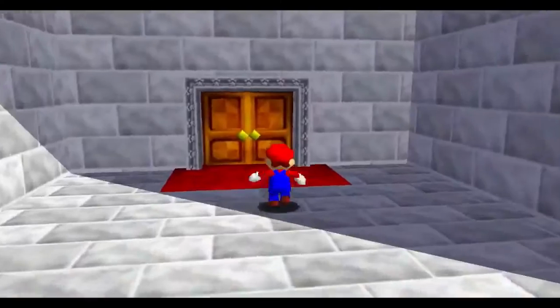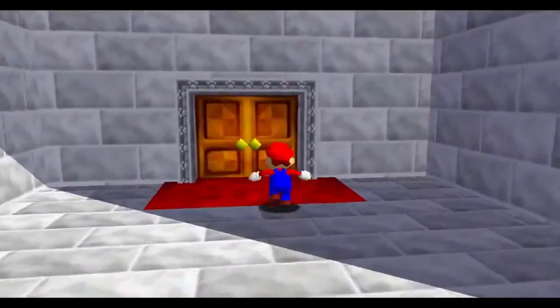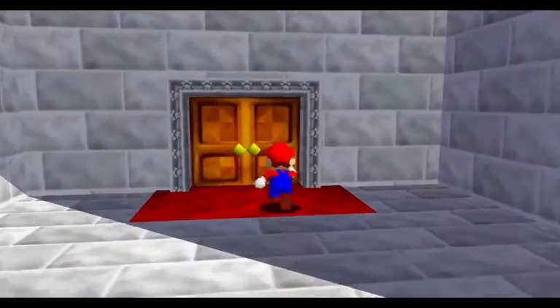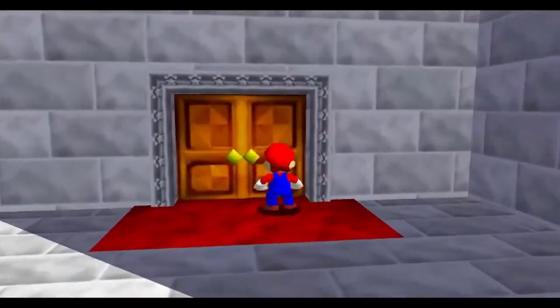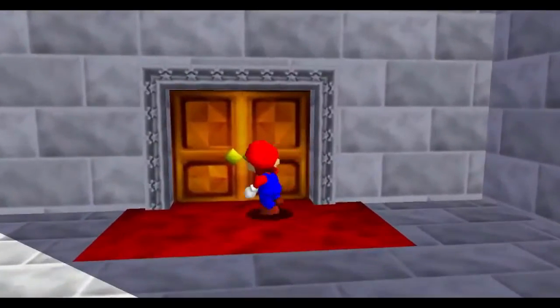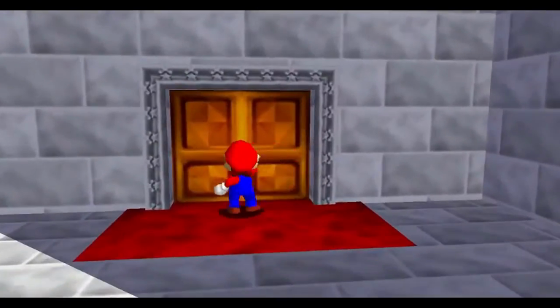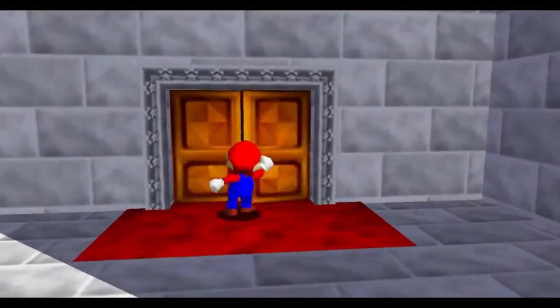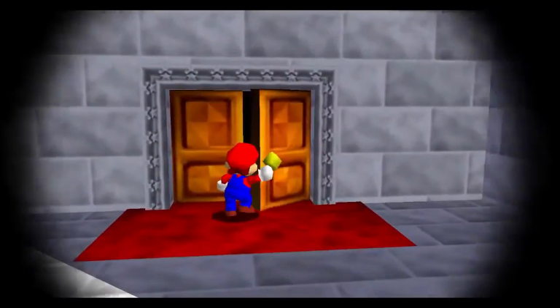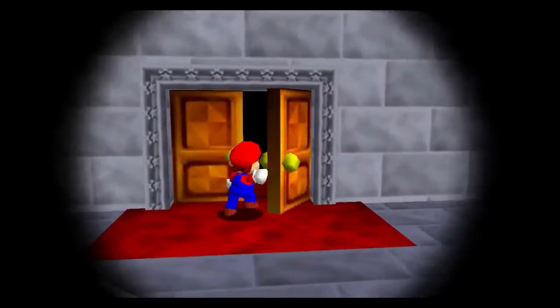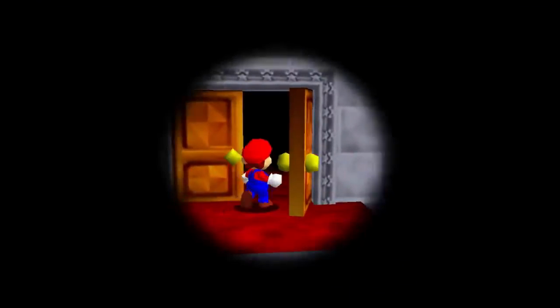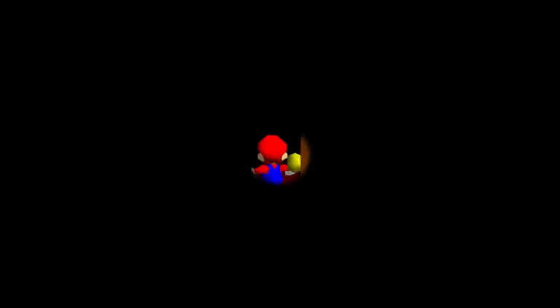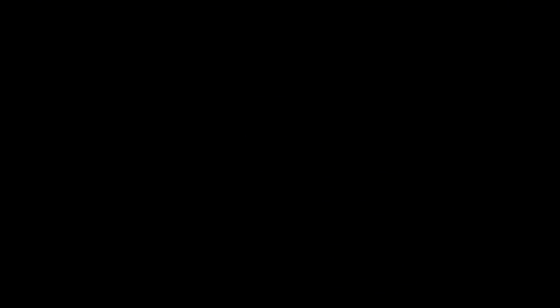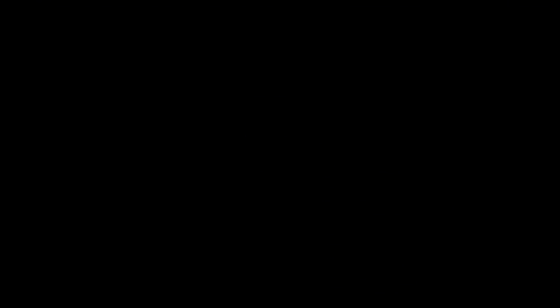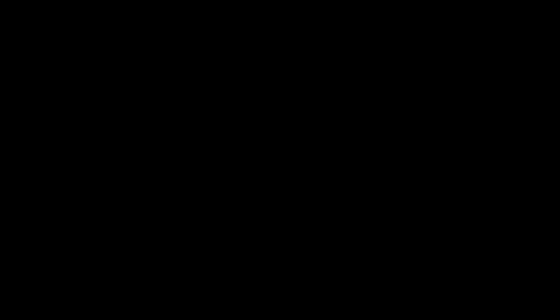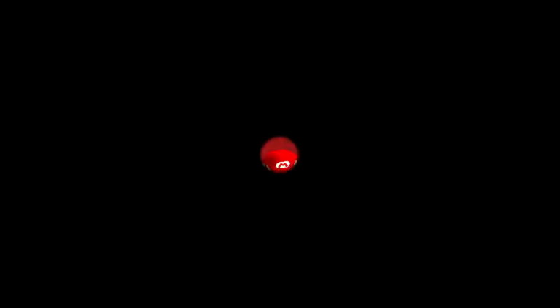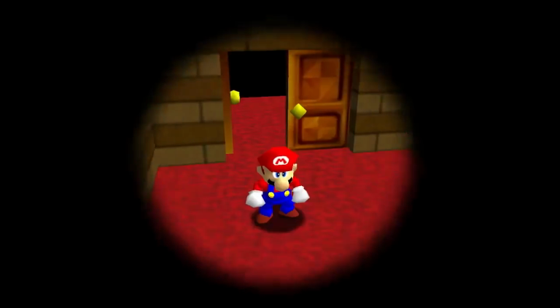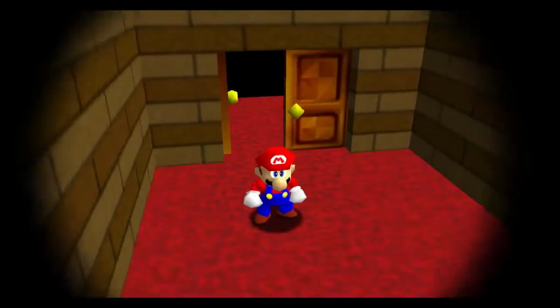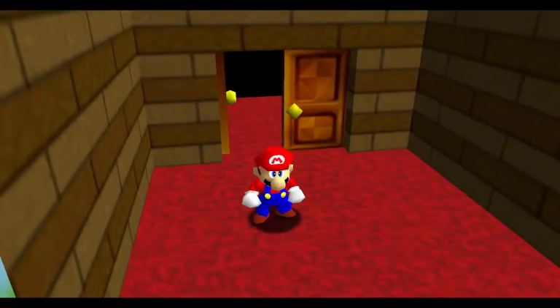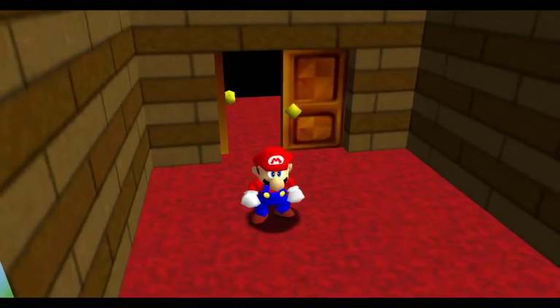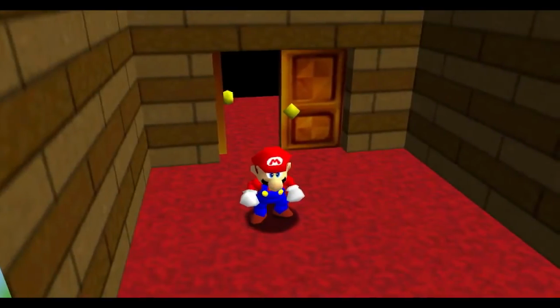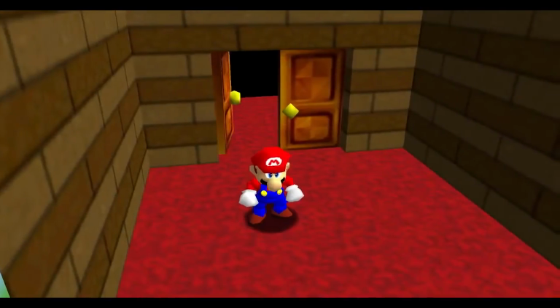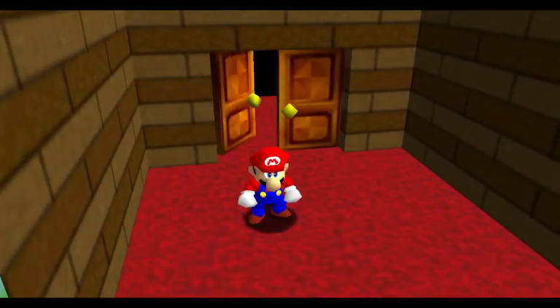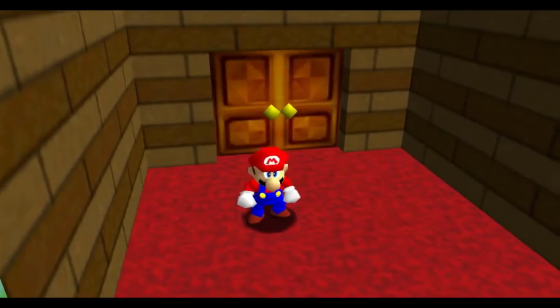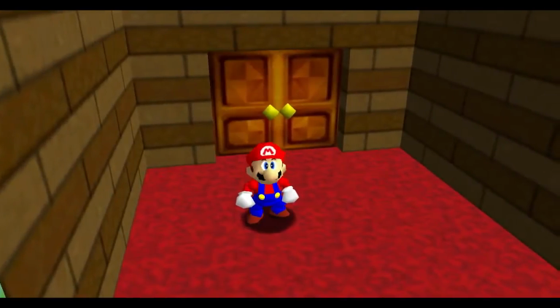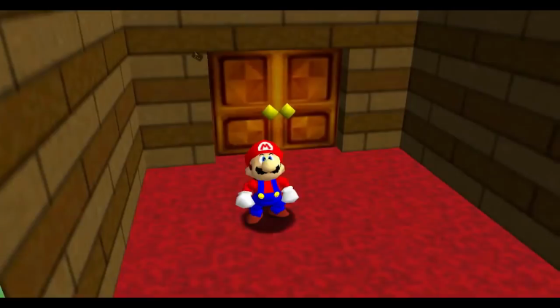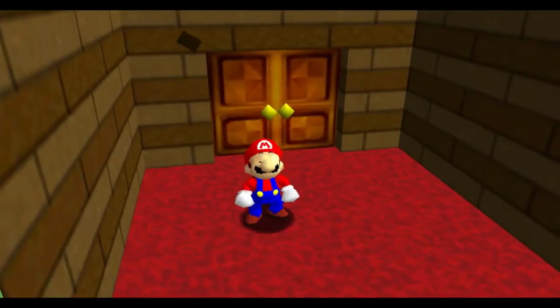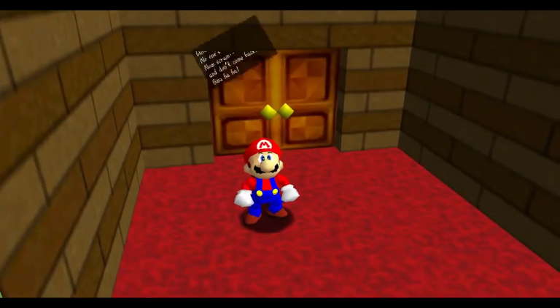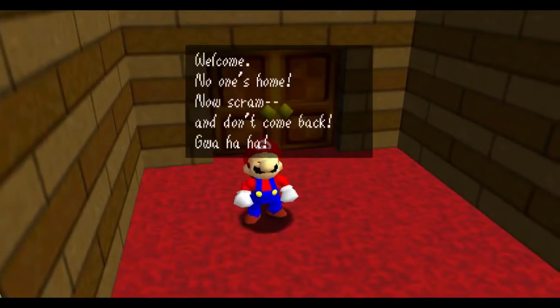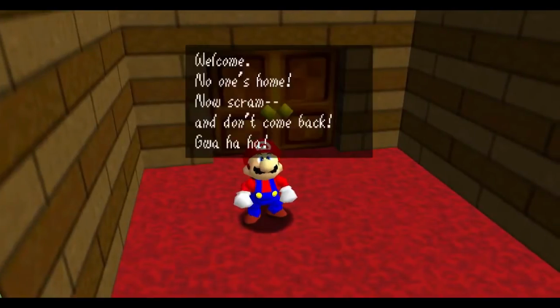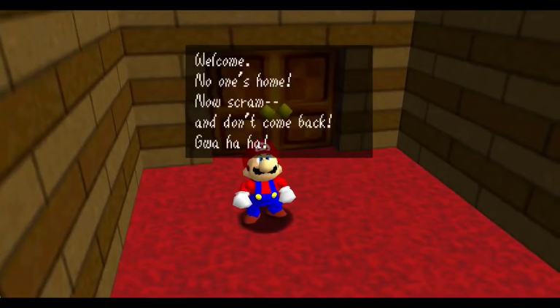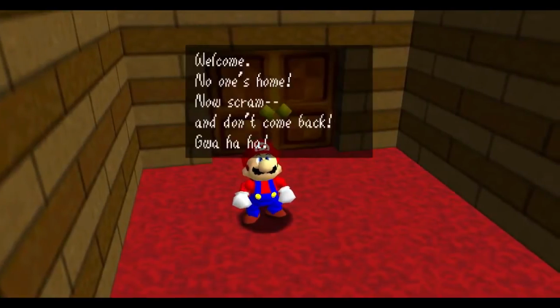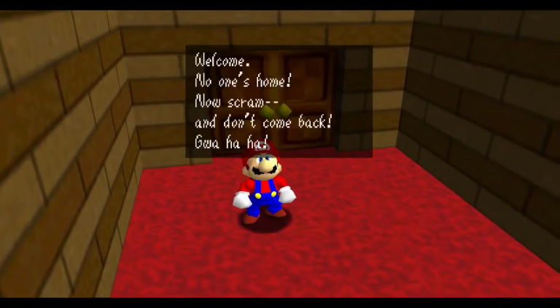Upon entering the castle, you are given a message from Bowser setting the plot of the game.